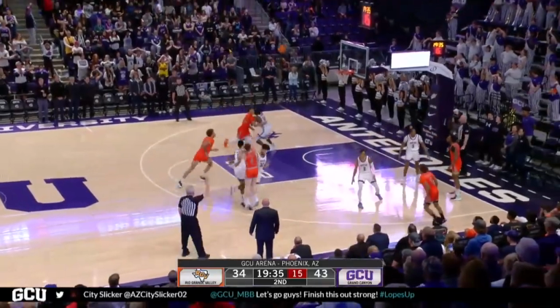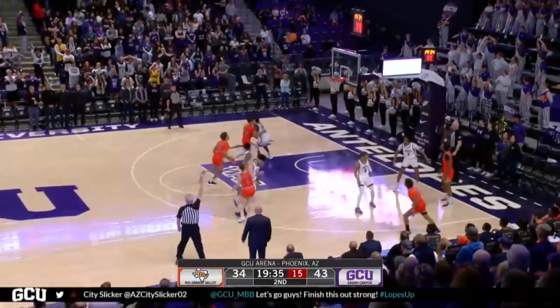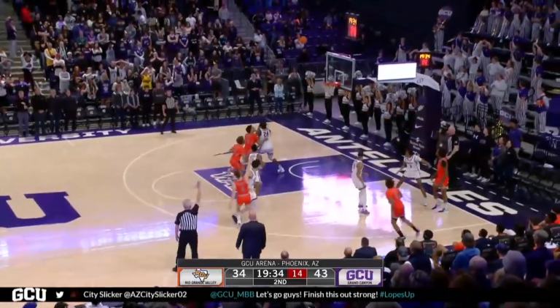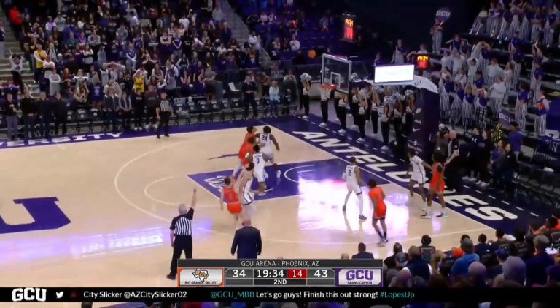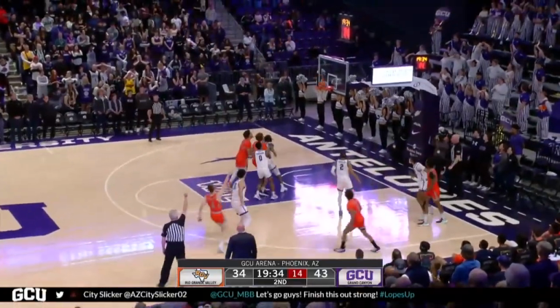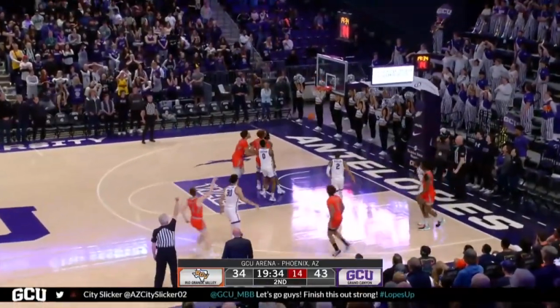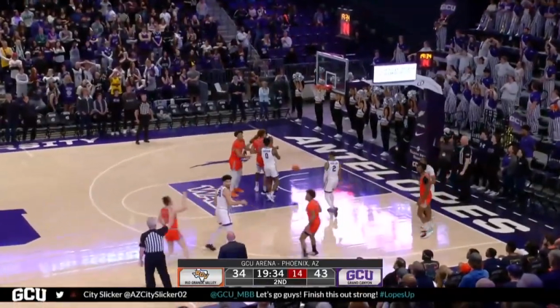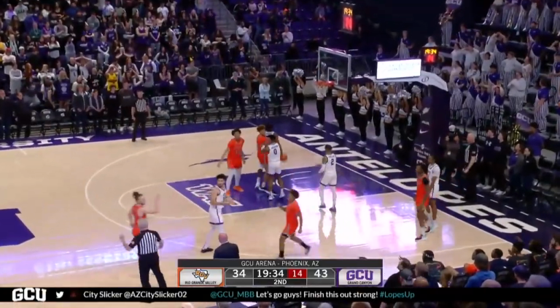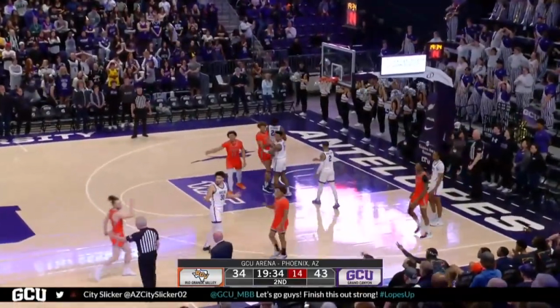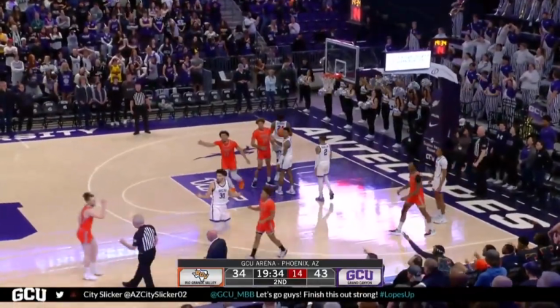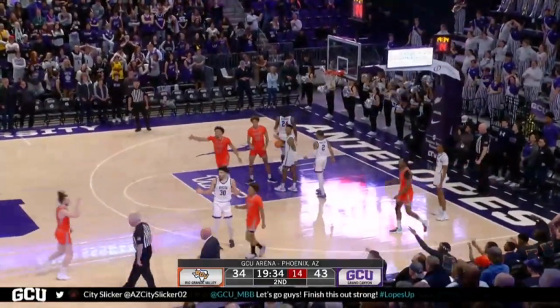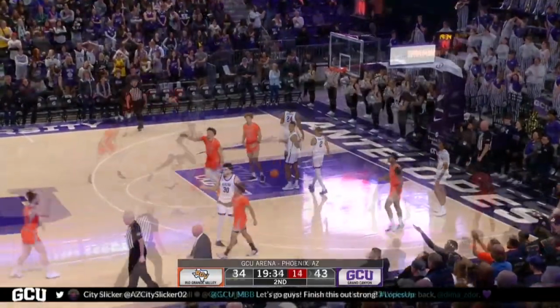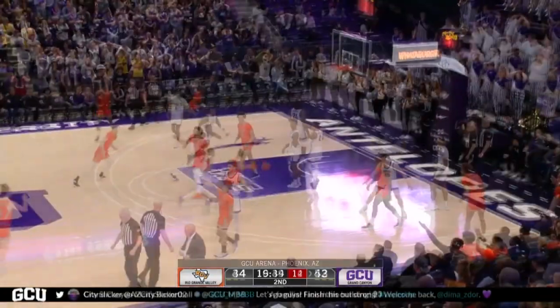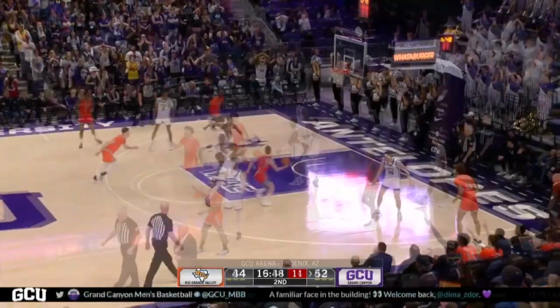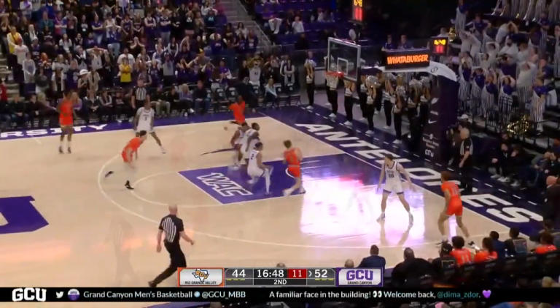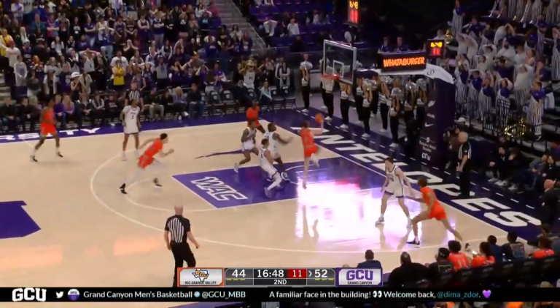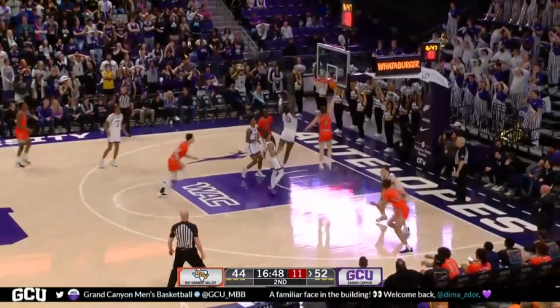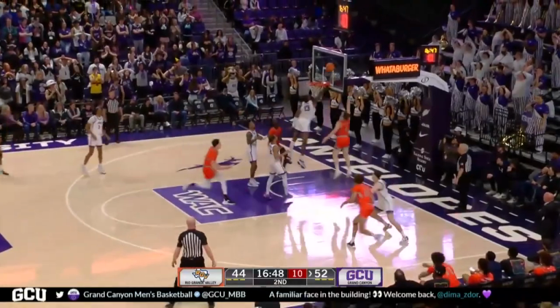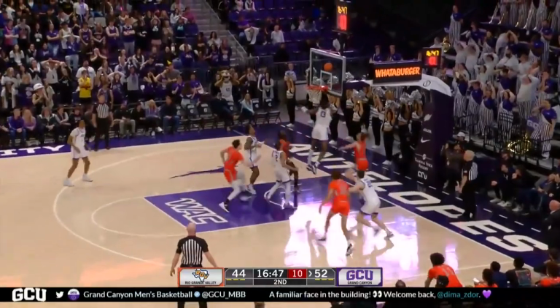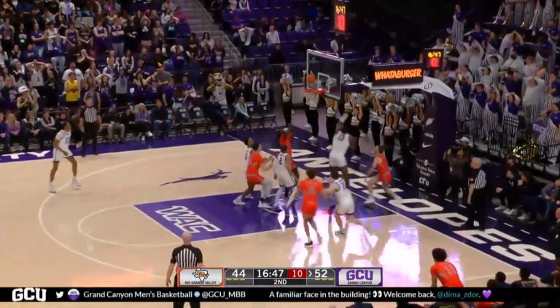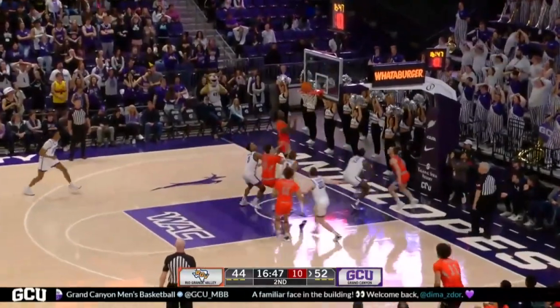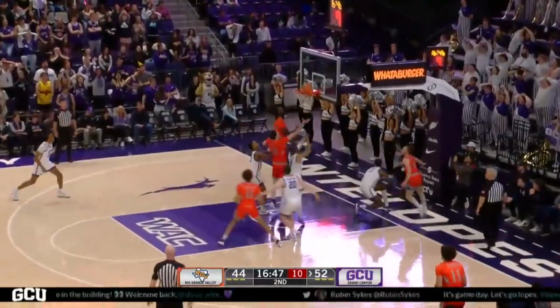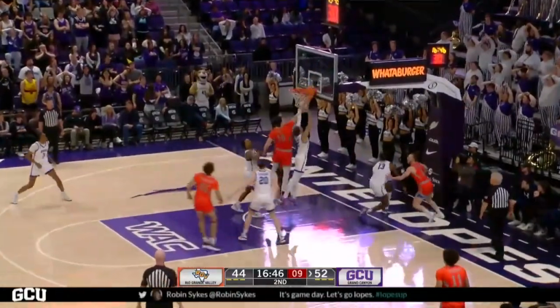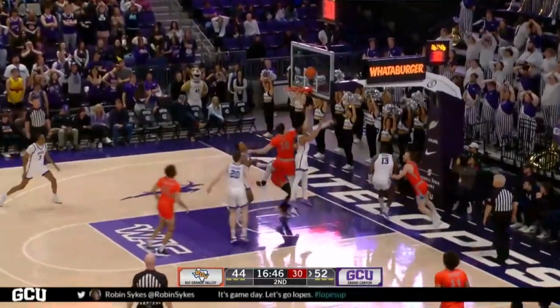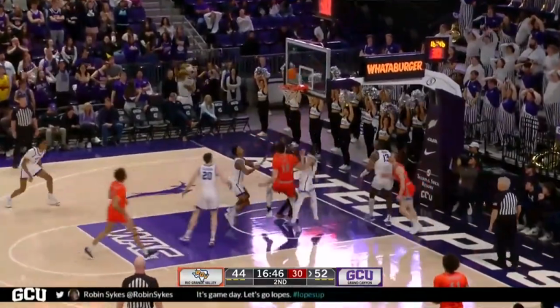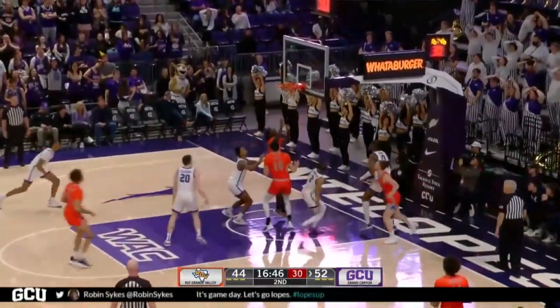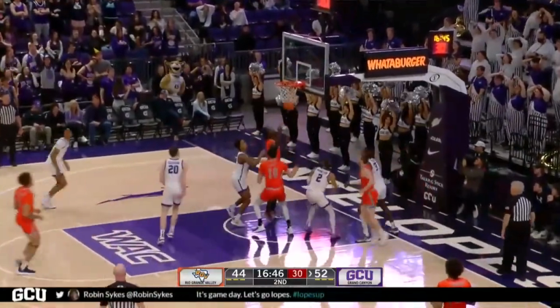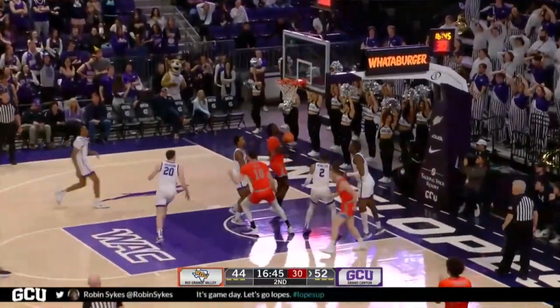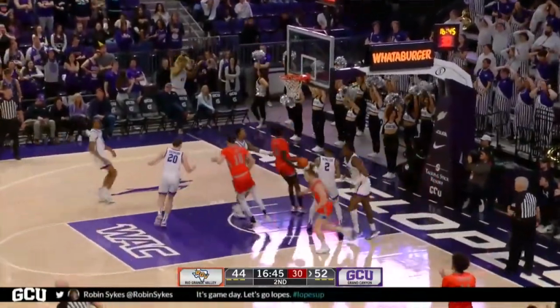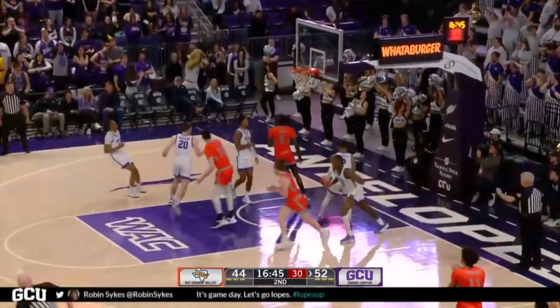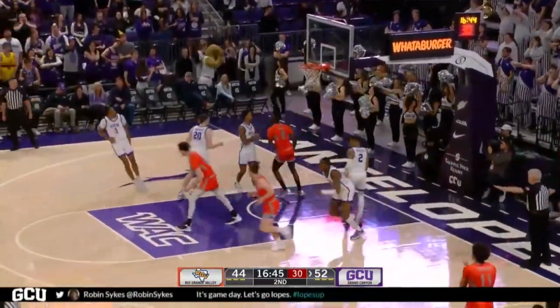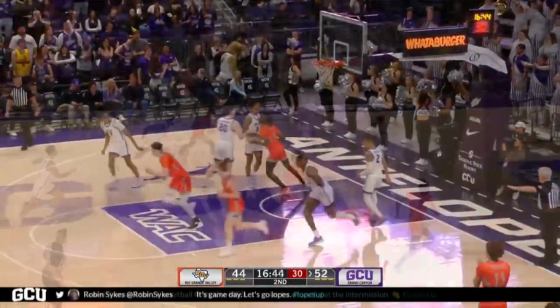Johnston. Long distance. On the bench with four. Johnston high up the window, put back by Zador.